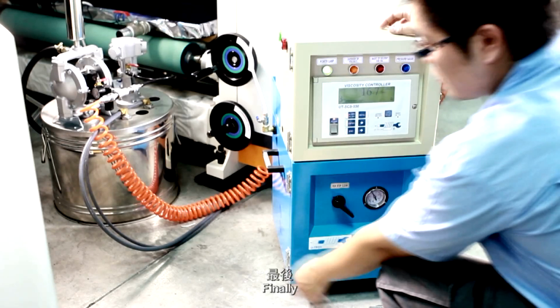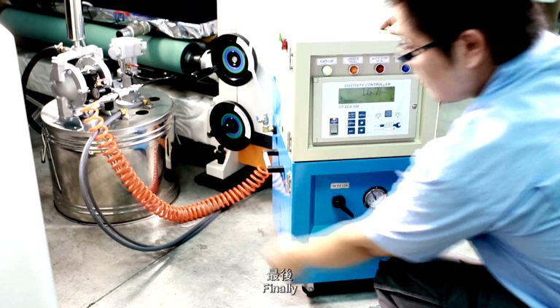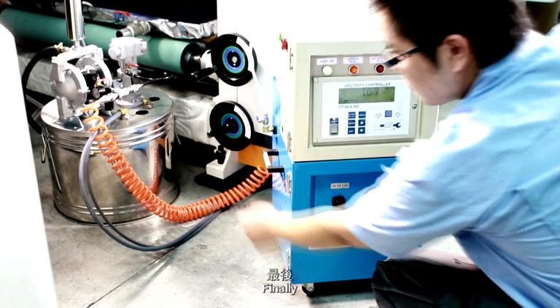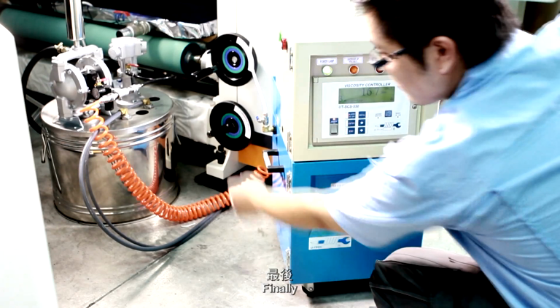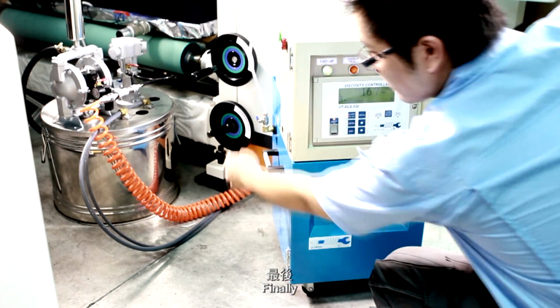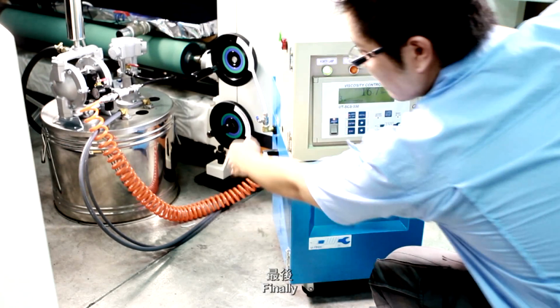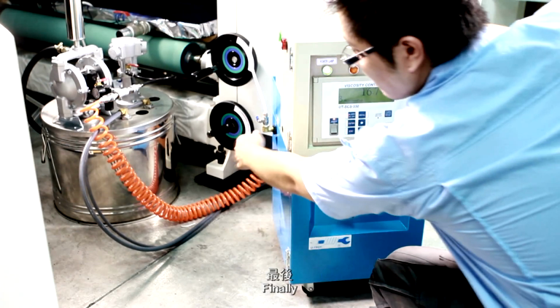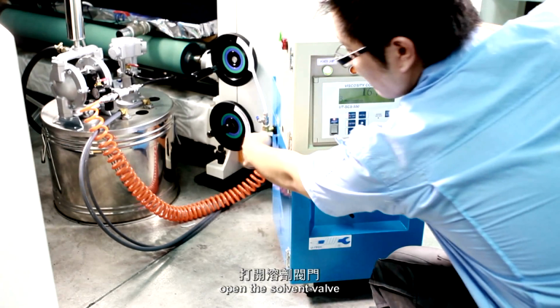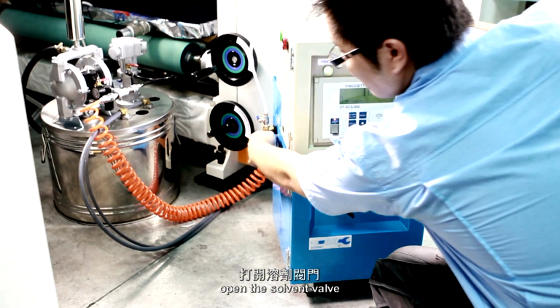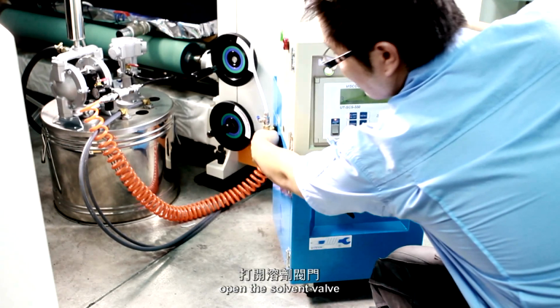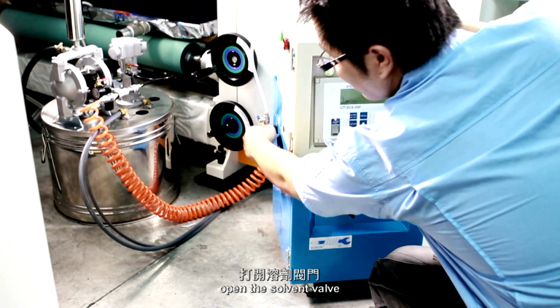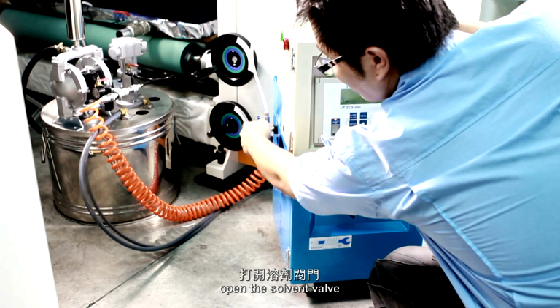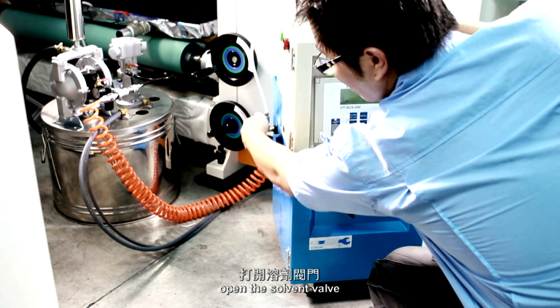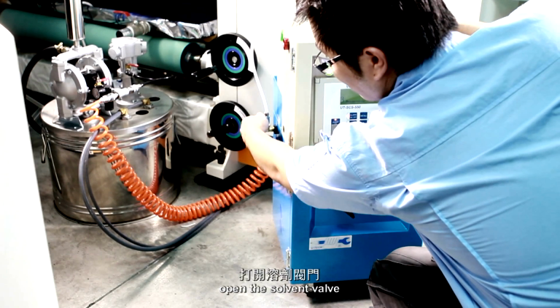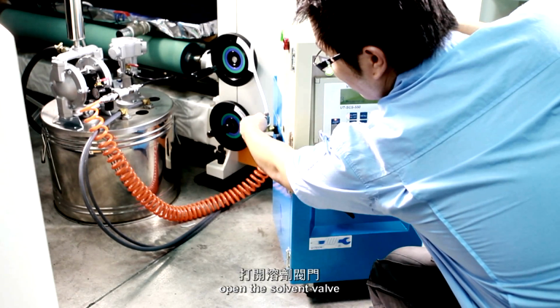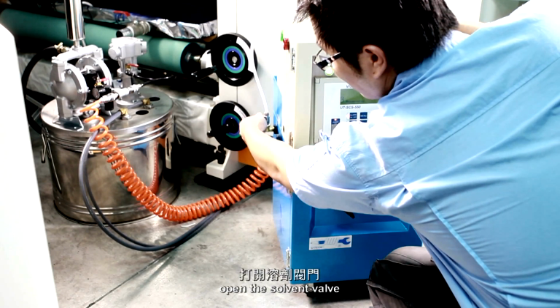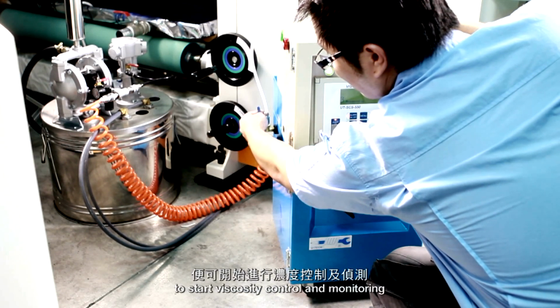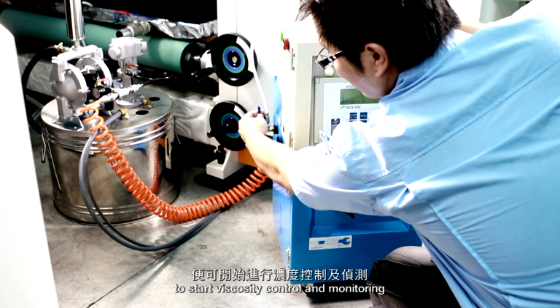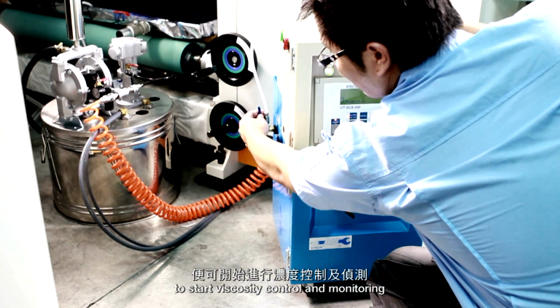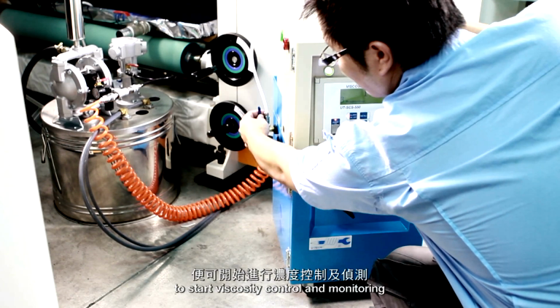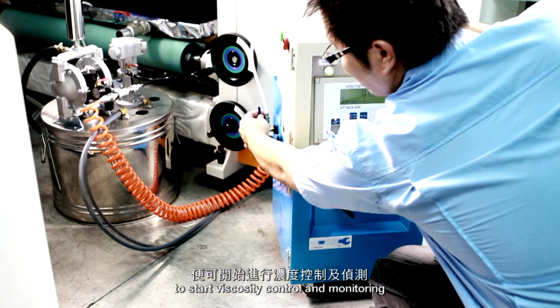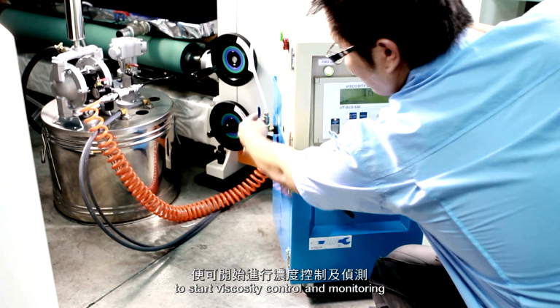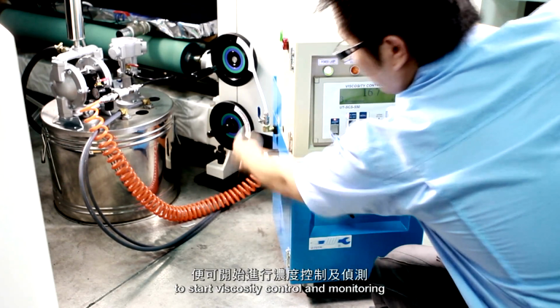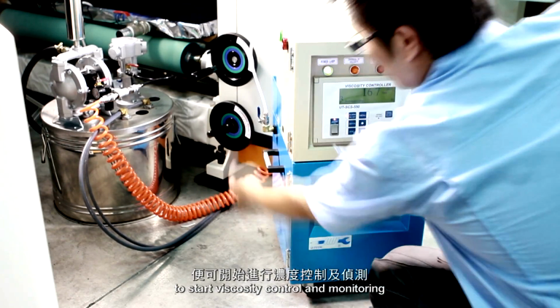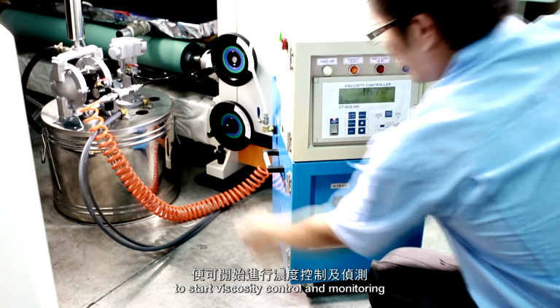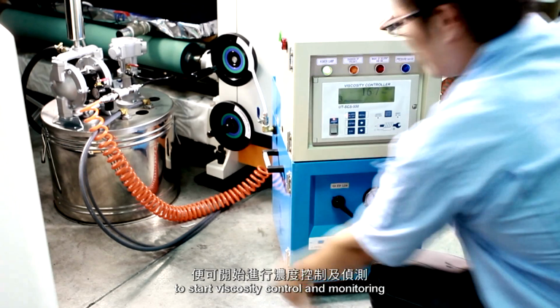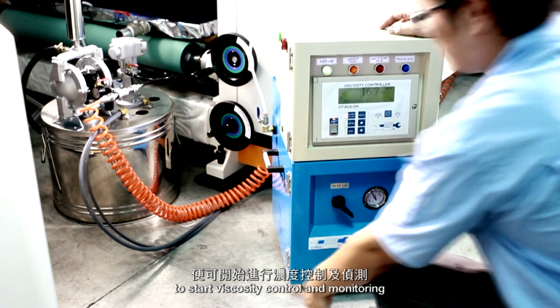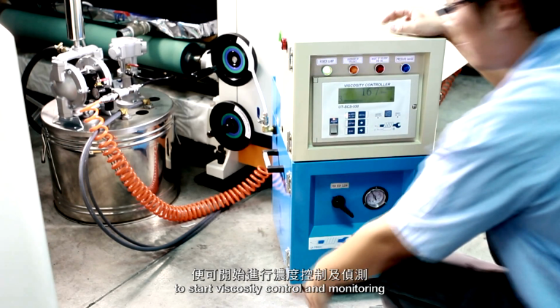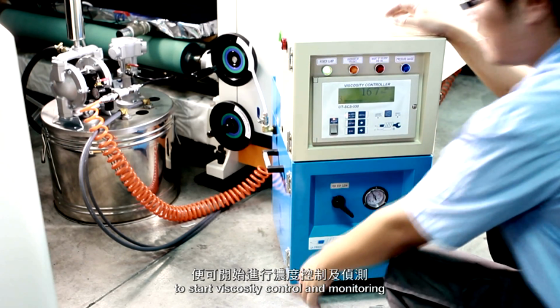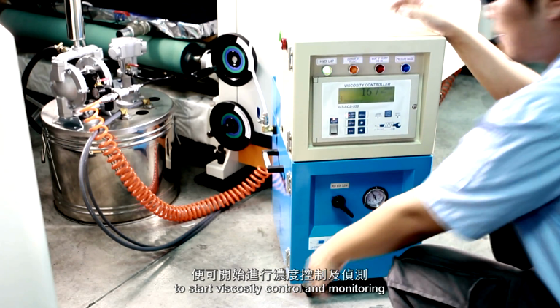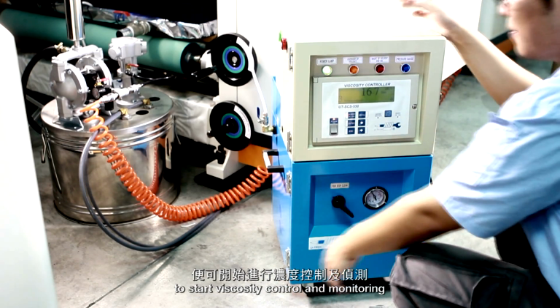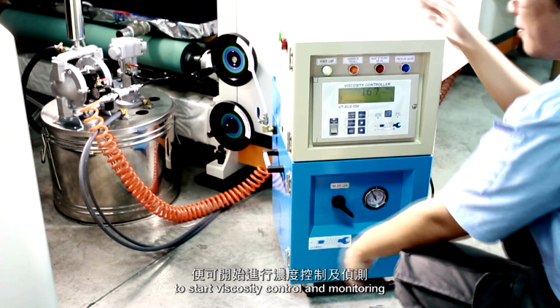Finally, open the solvent valve to start viscosity control and monitoring.